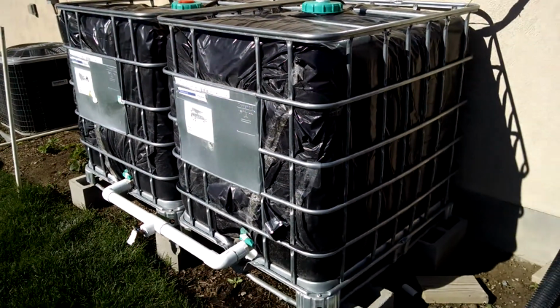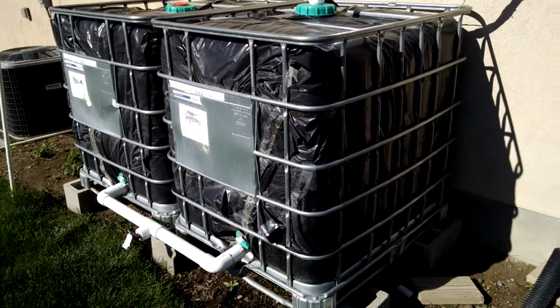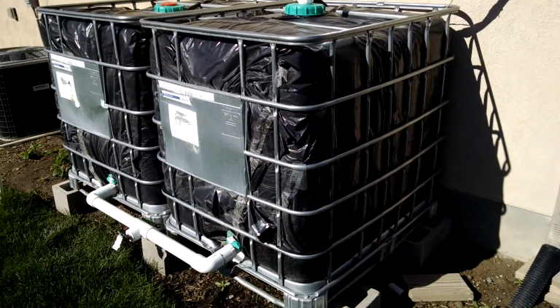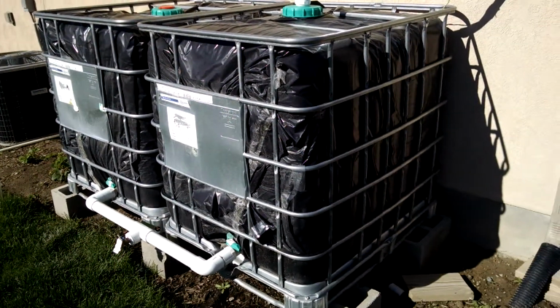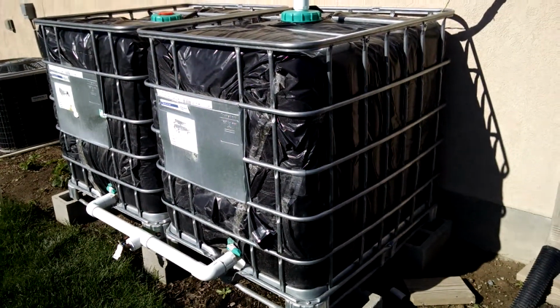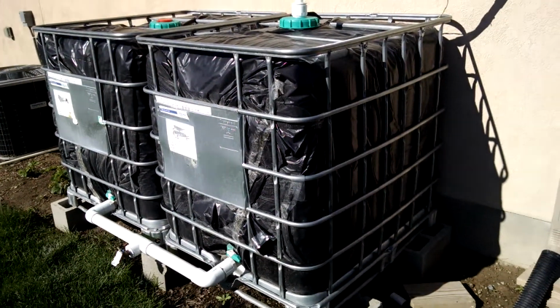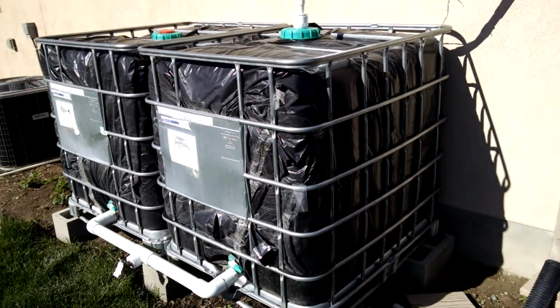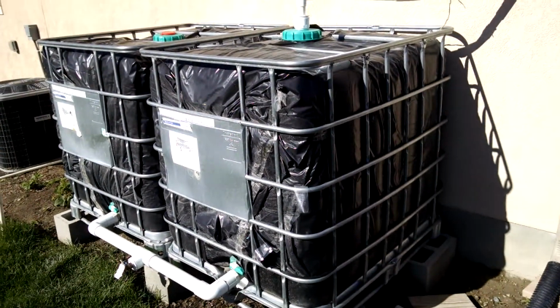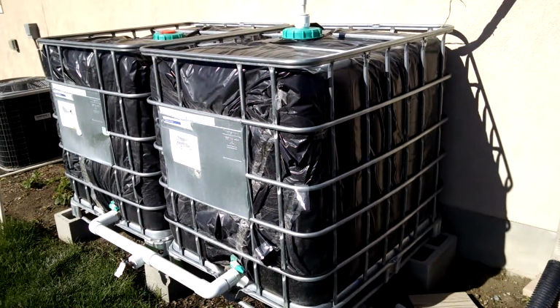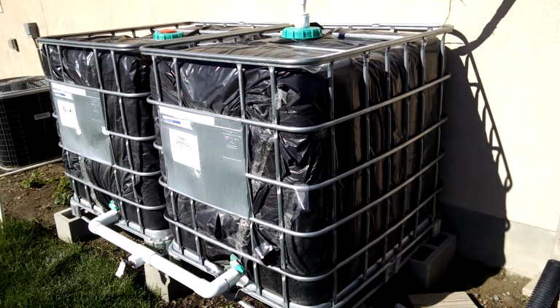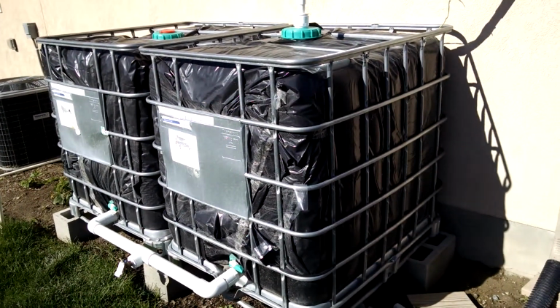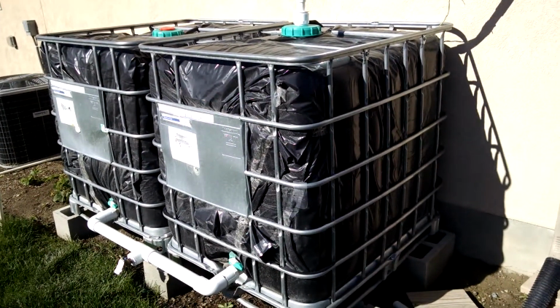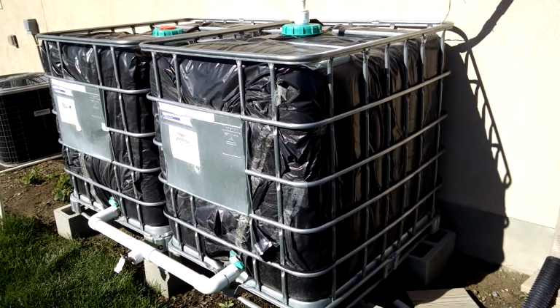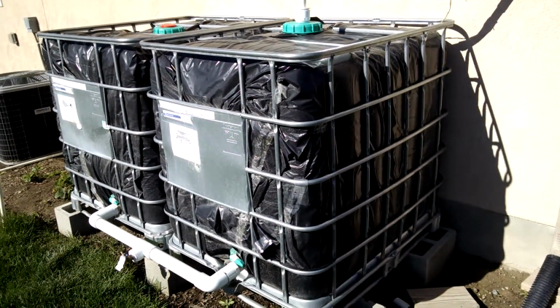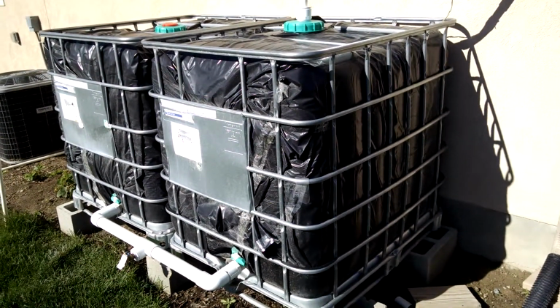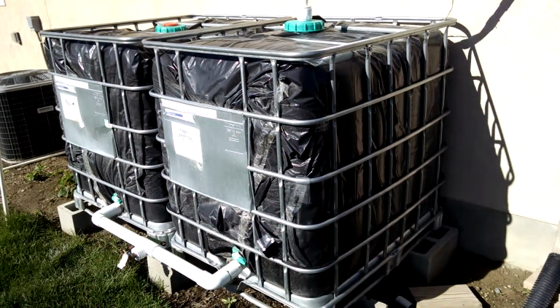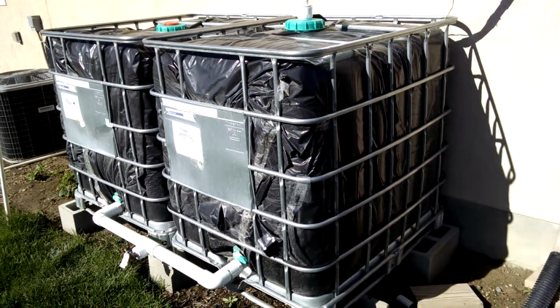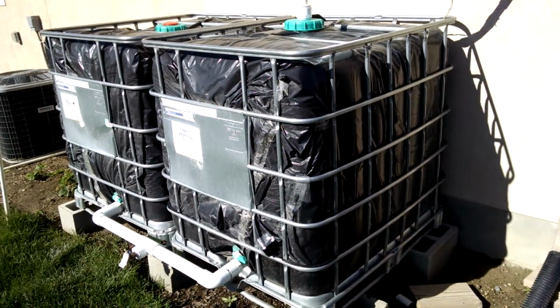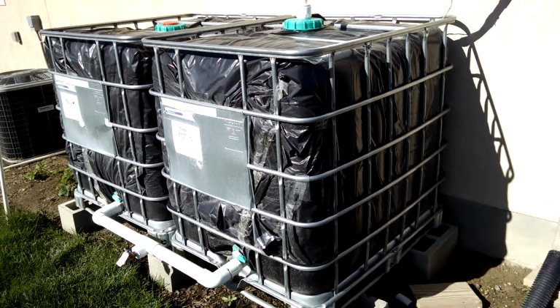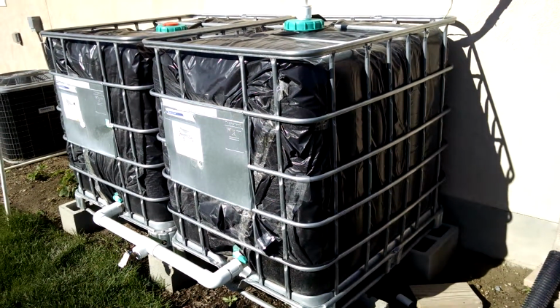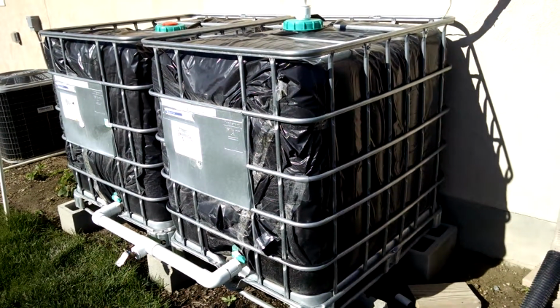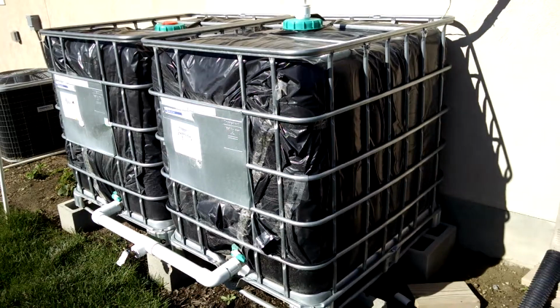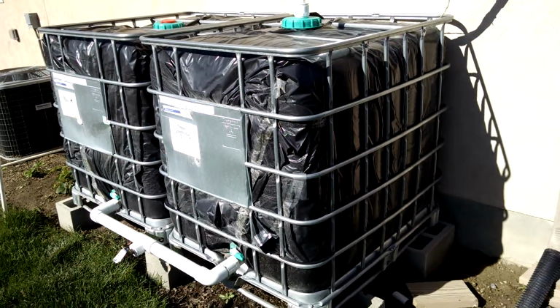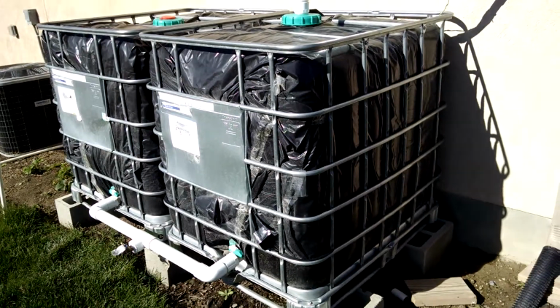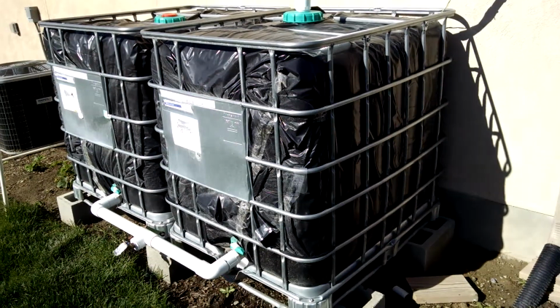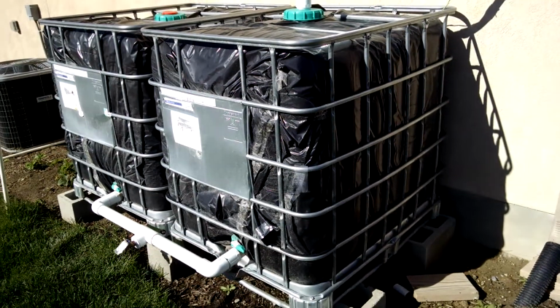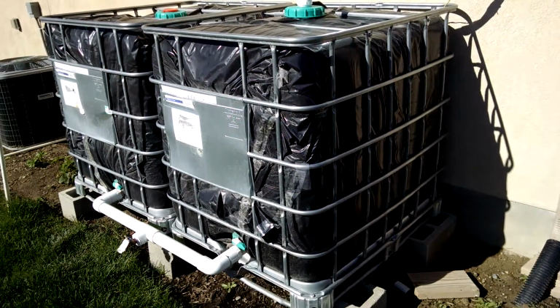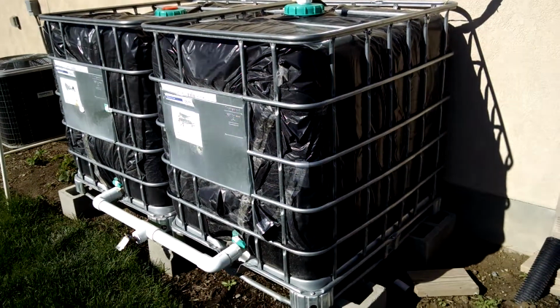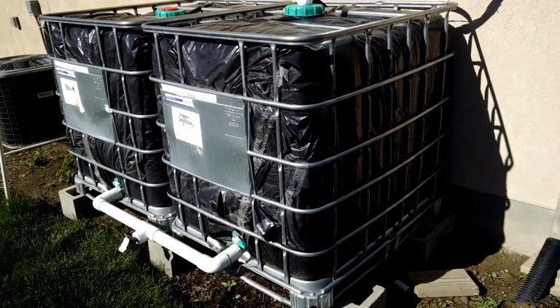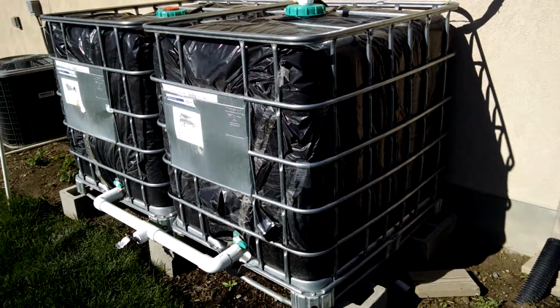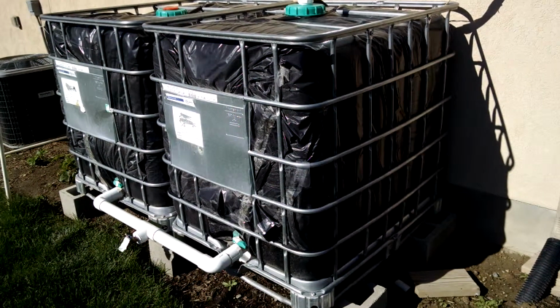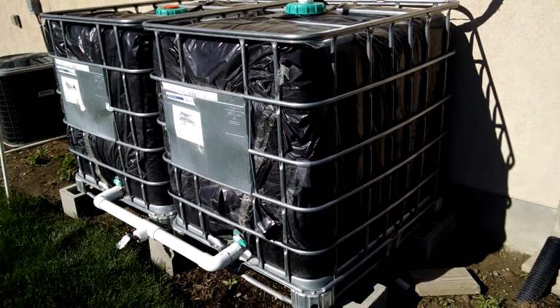This is an update for you guys with my rainwater collection system. Thanks a lot for watching.